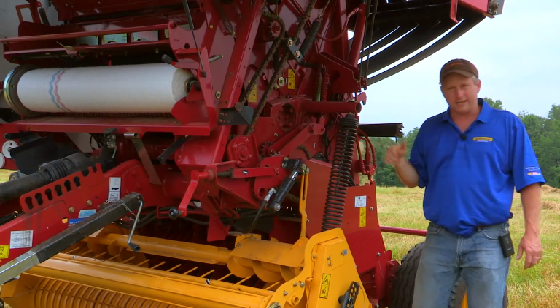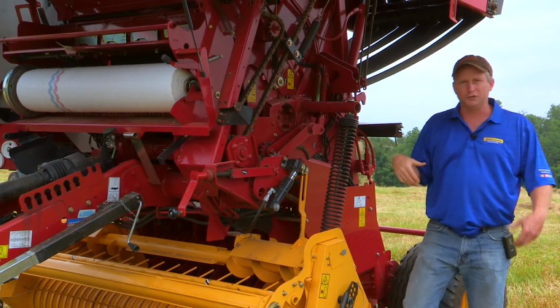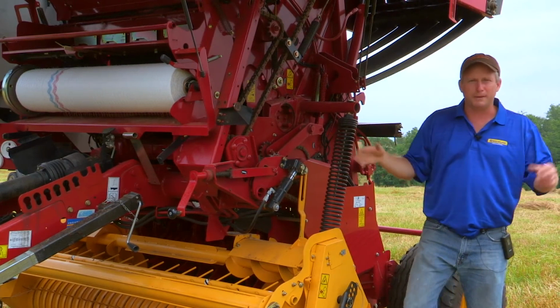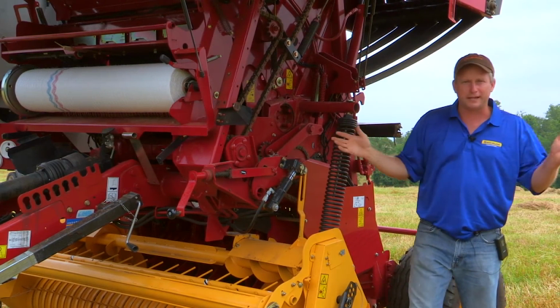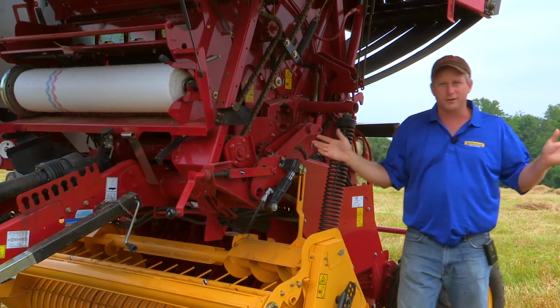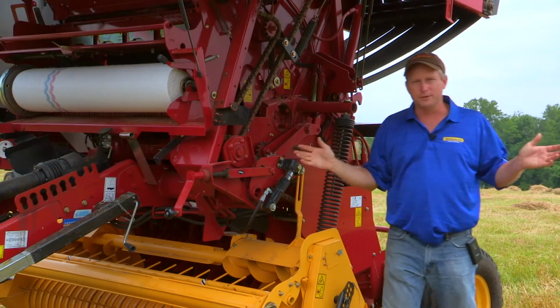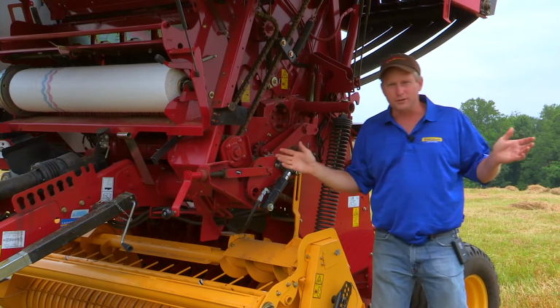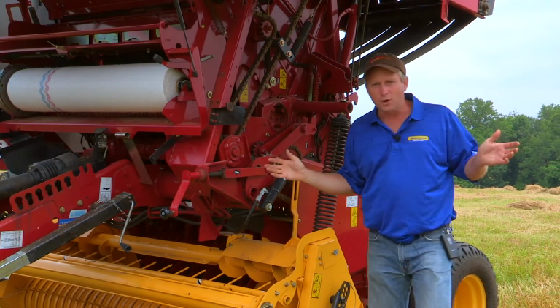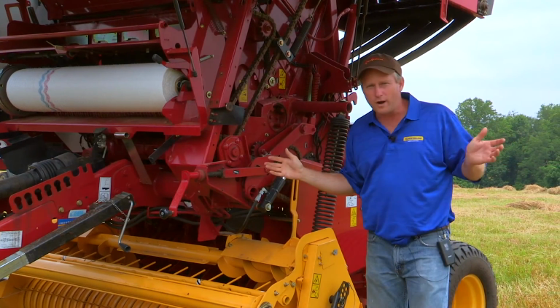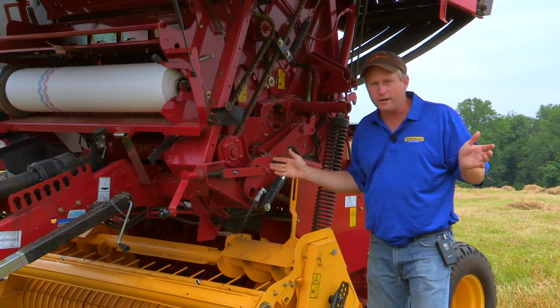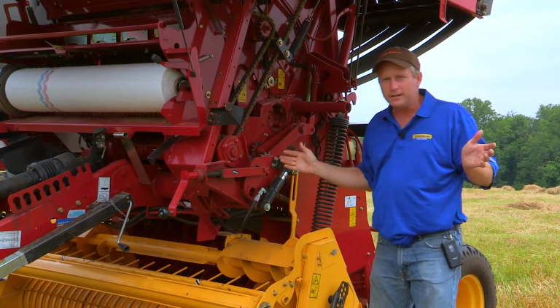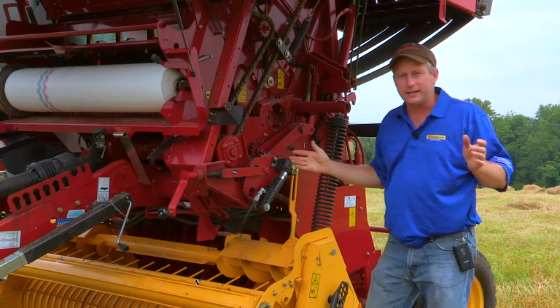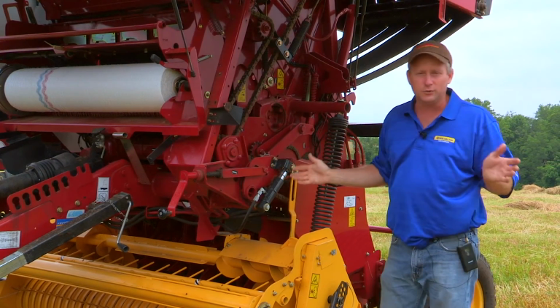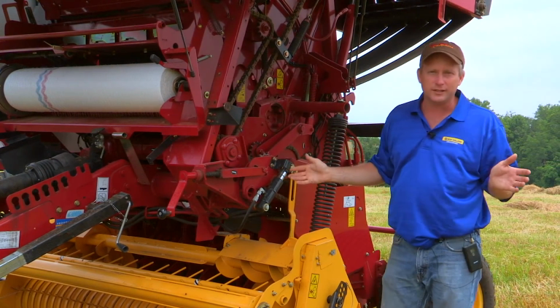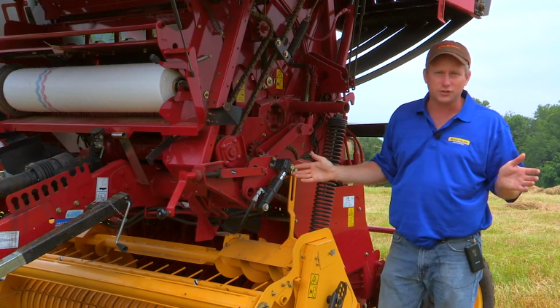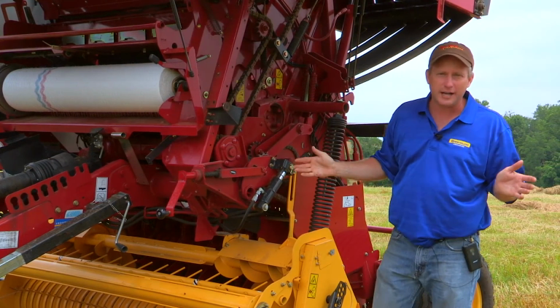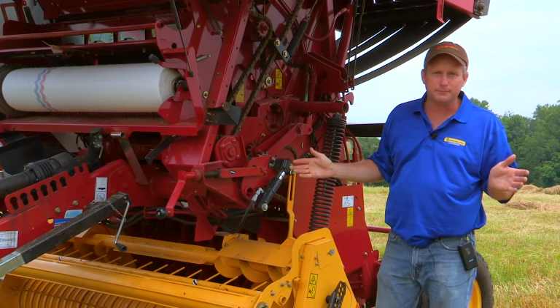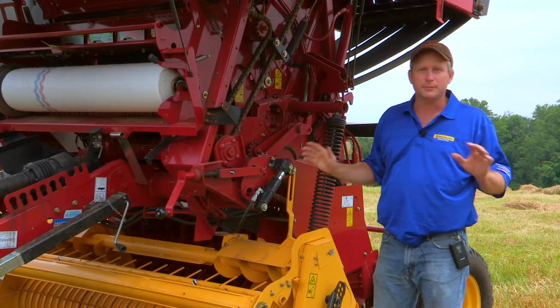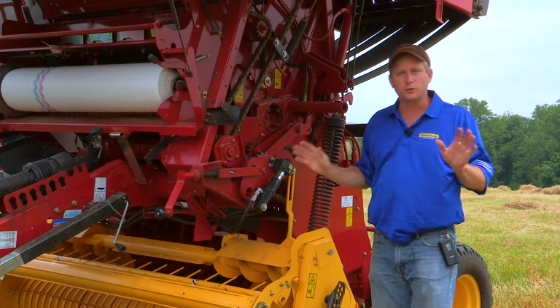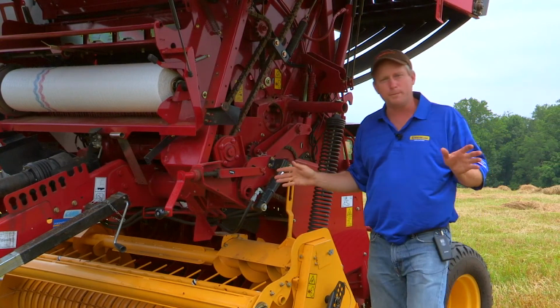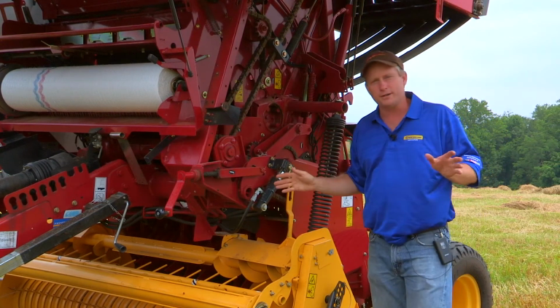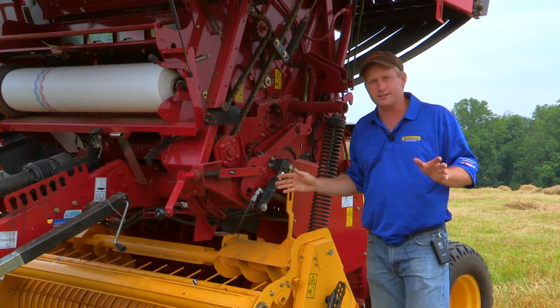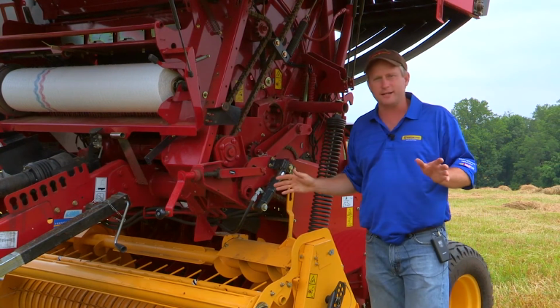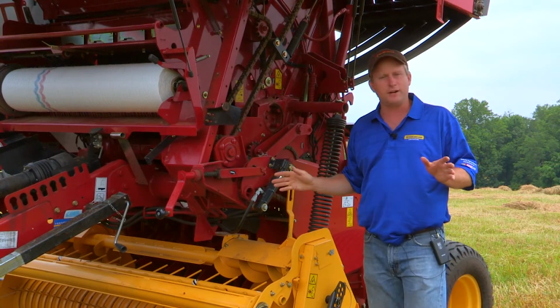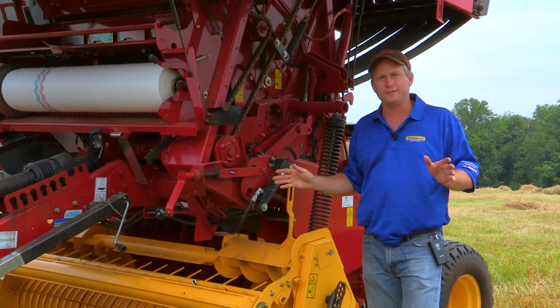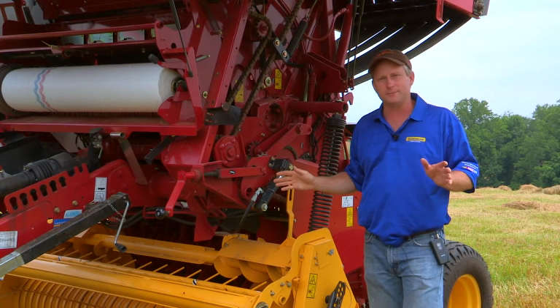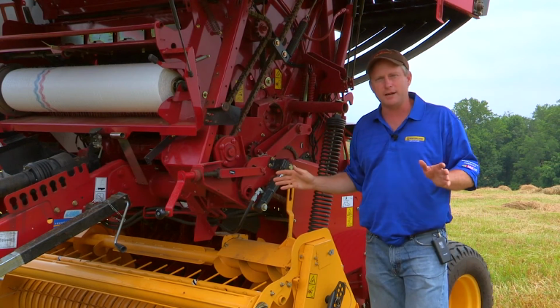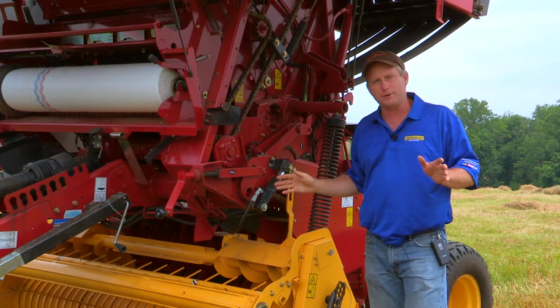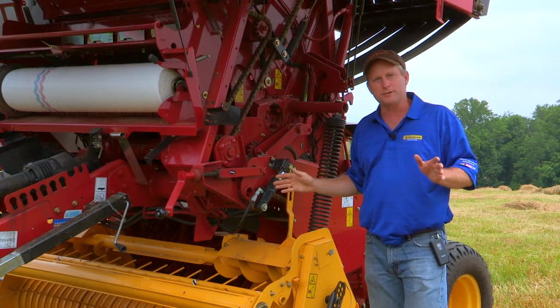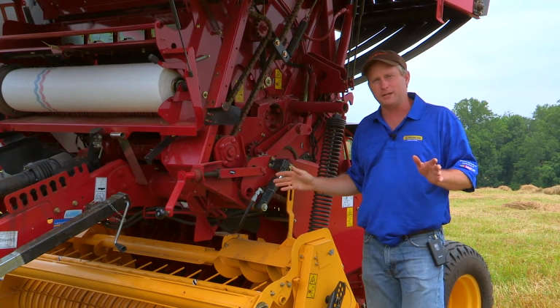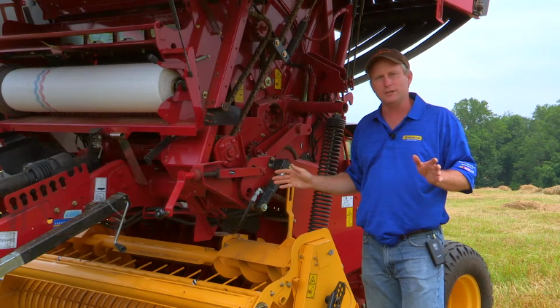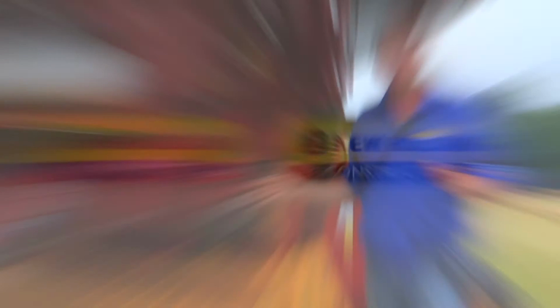I can do it back here in the middle of nowhere, I can do it at the shop — the cool part is I never have to get my operator's manual out.